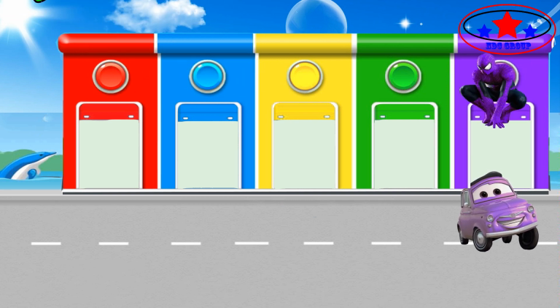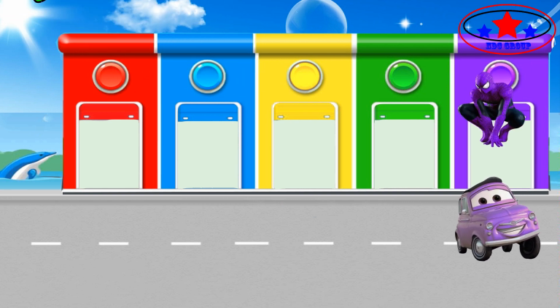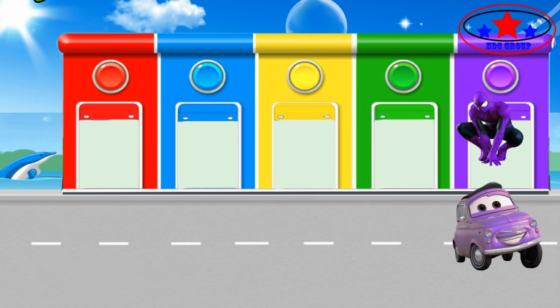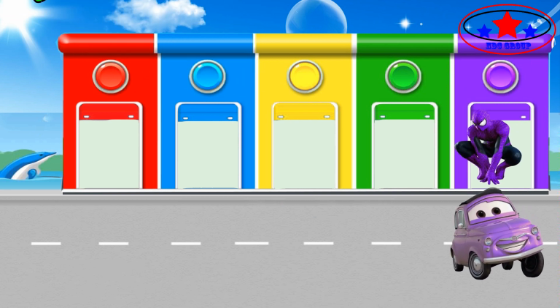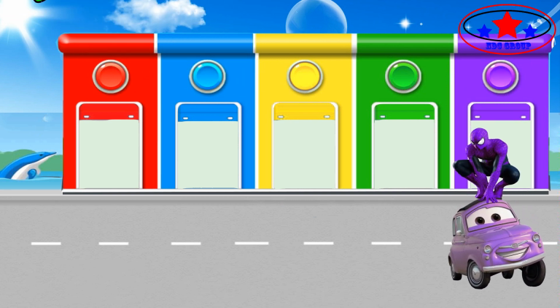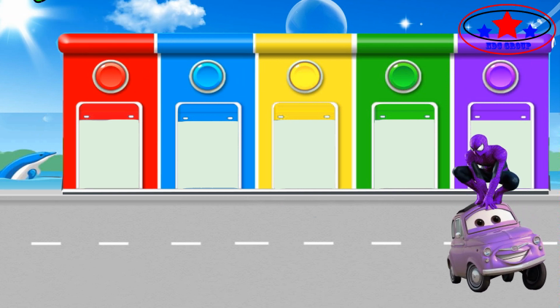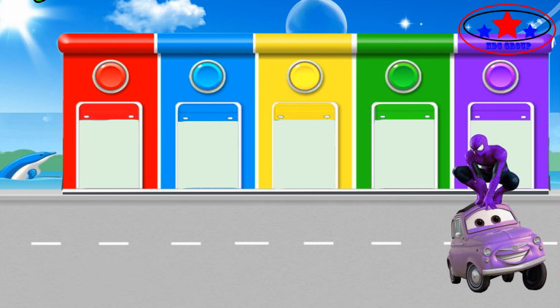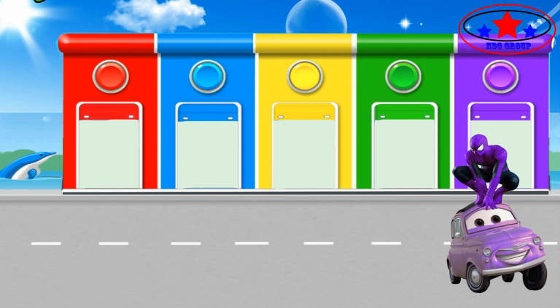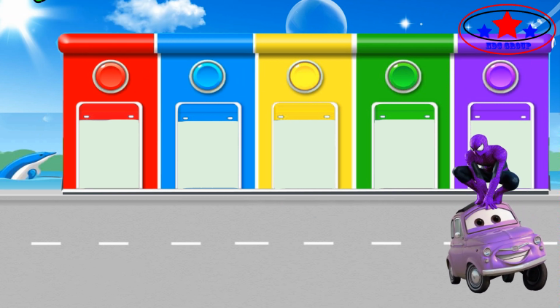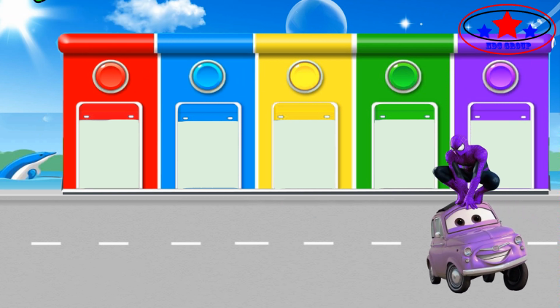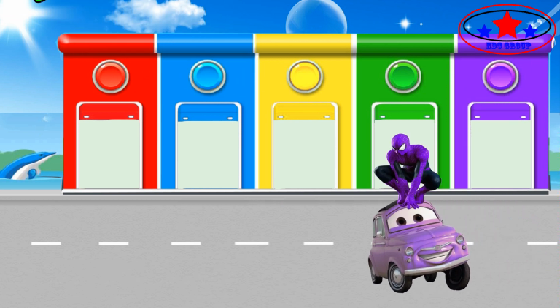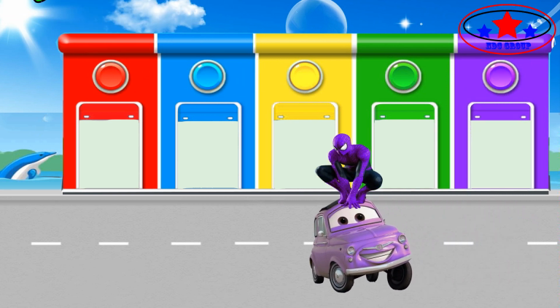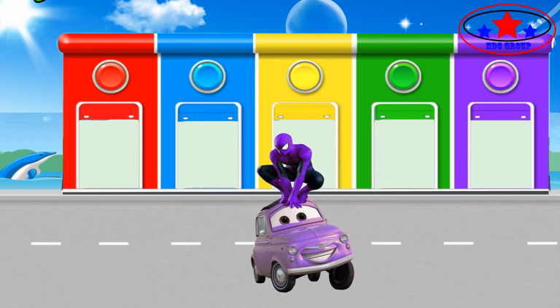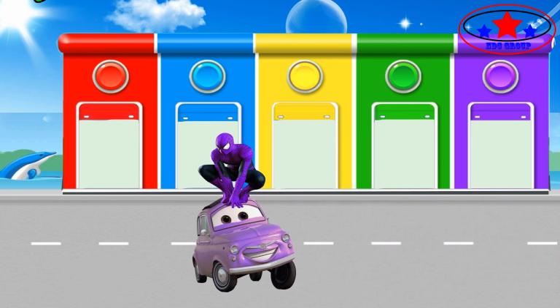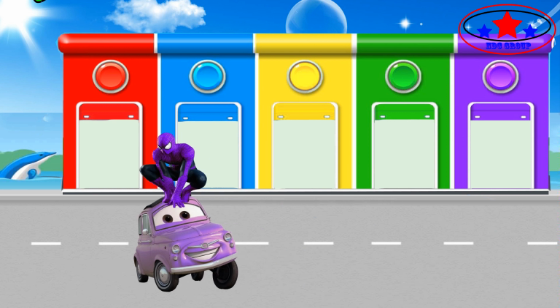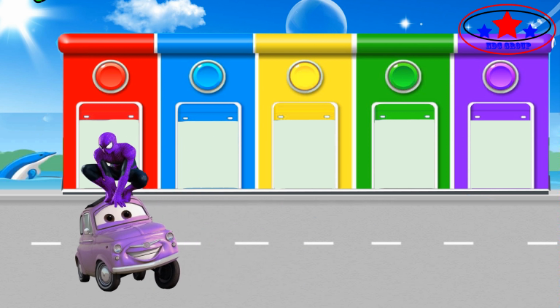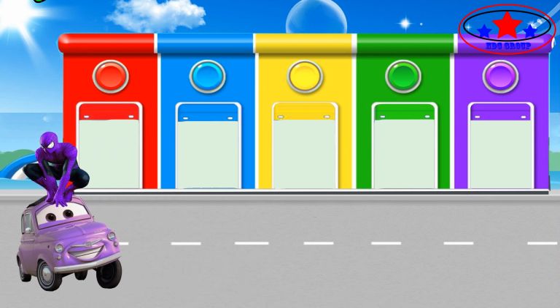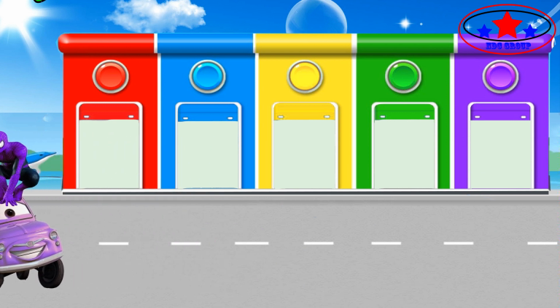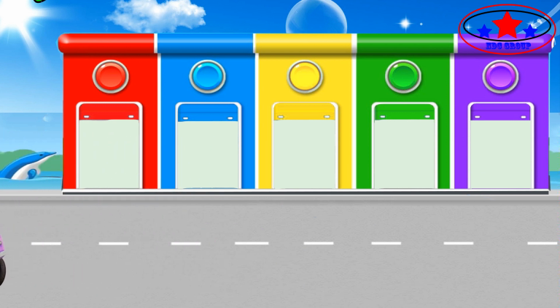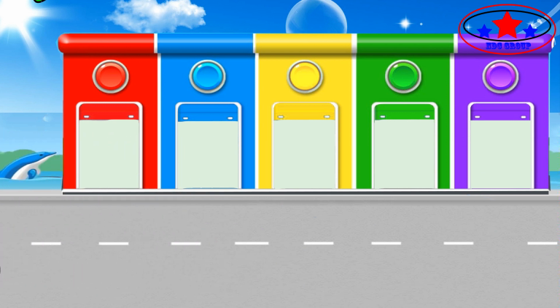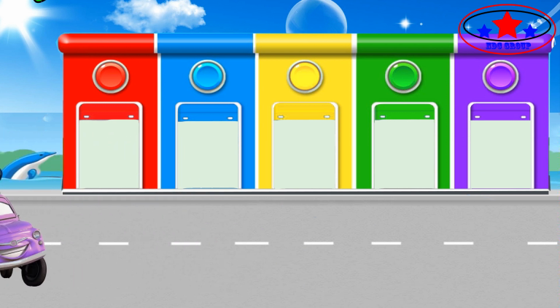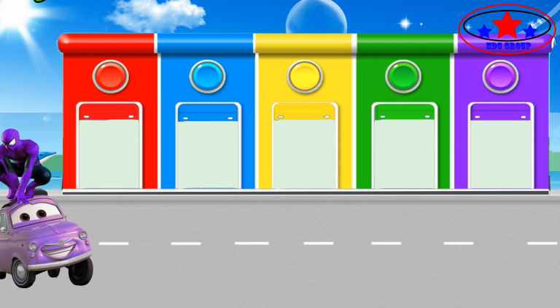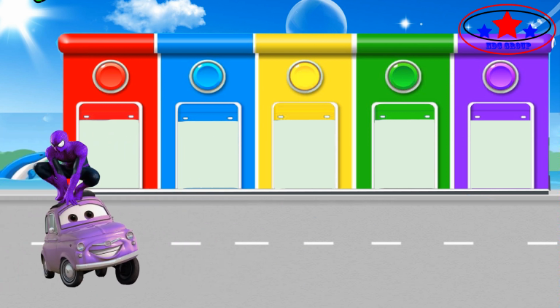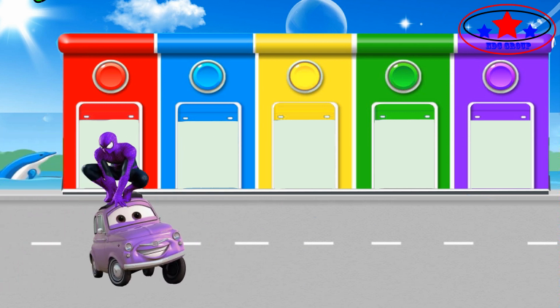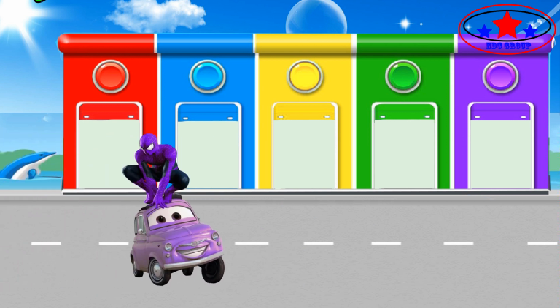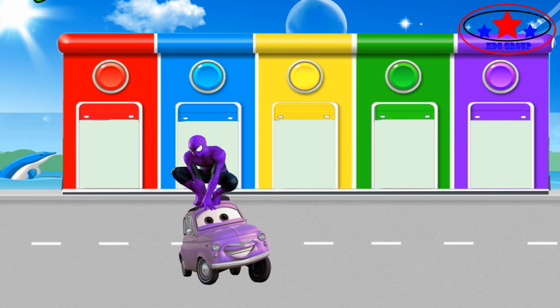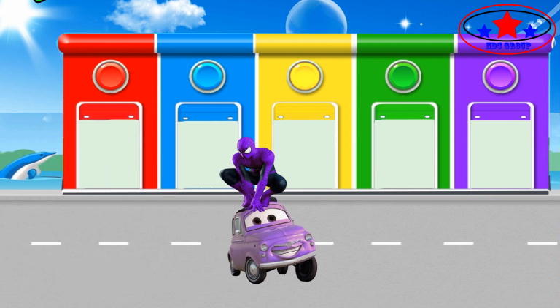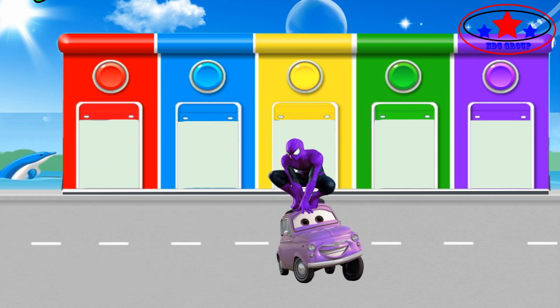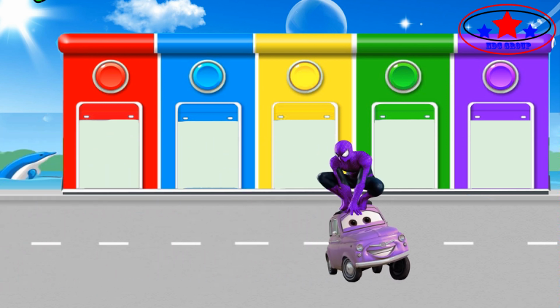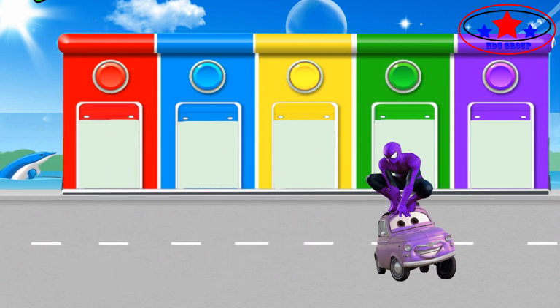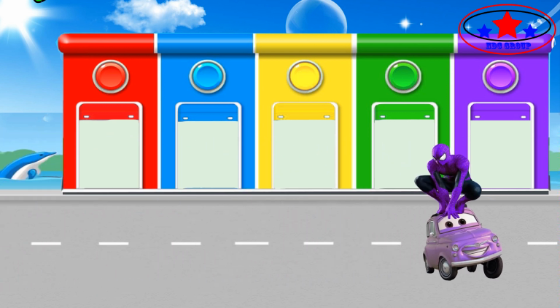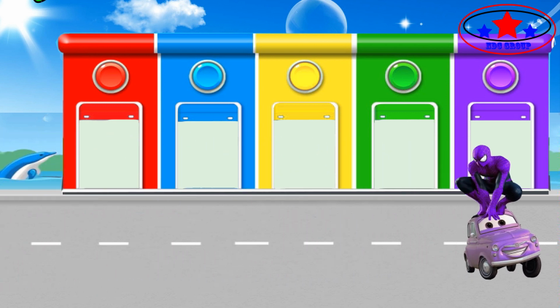Purple color. Baby finger, baby finger, where are you?